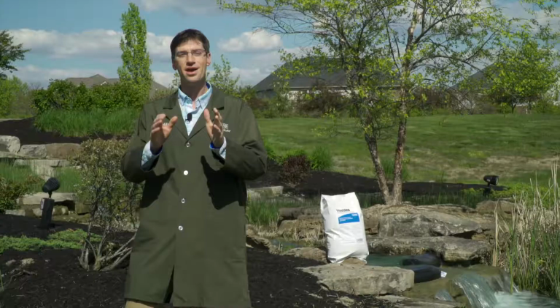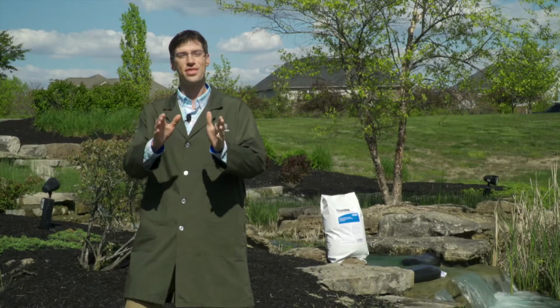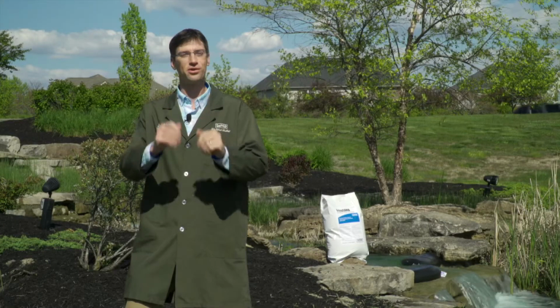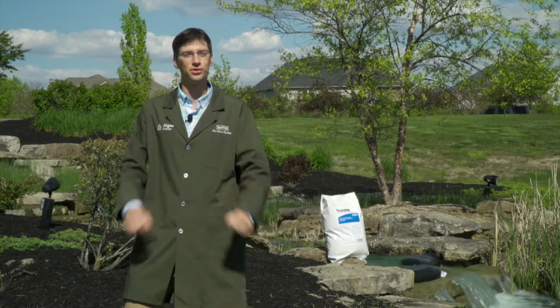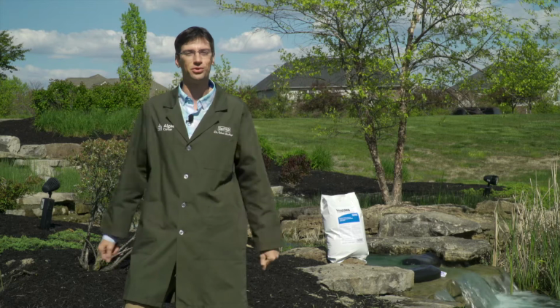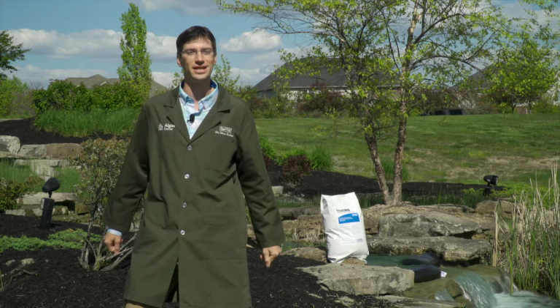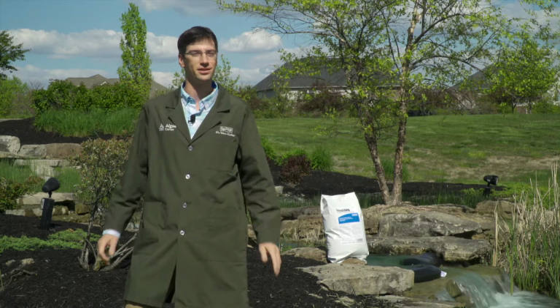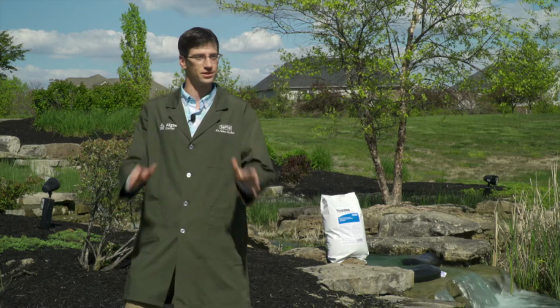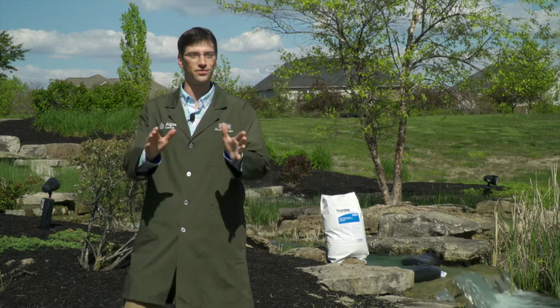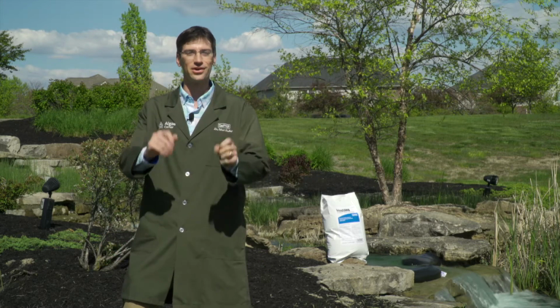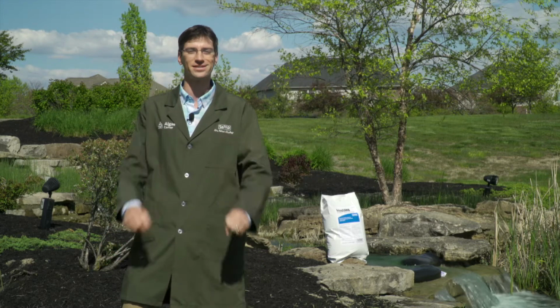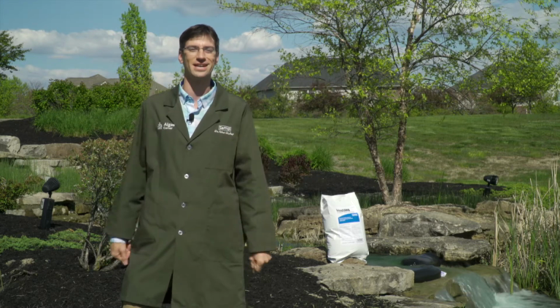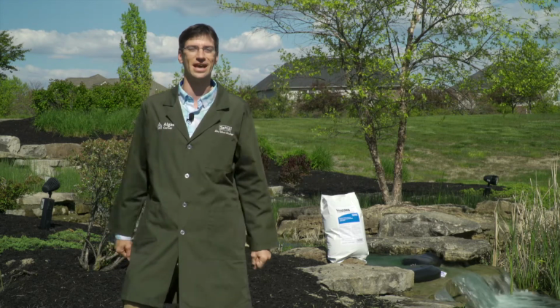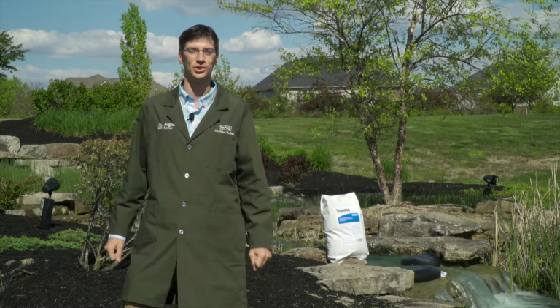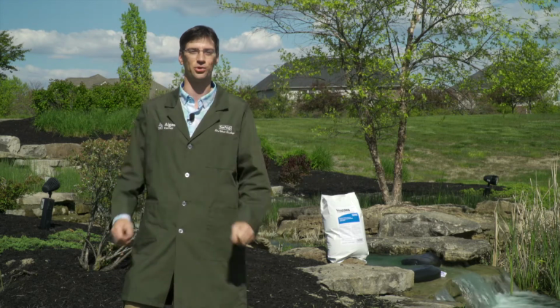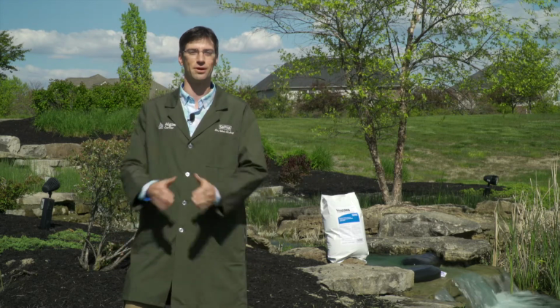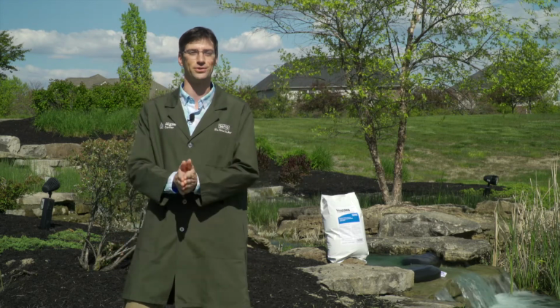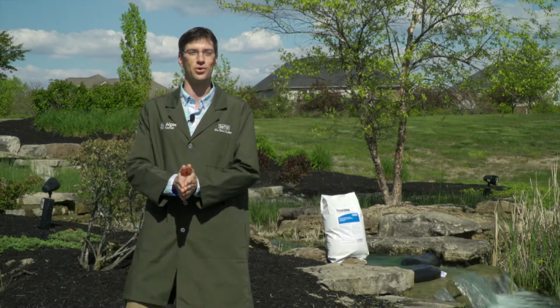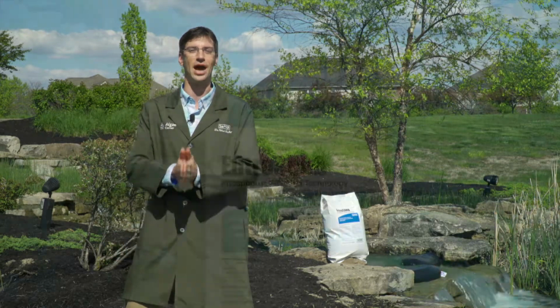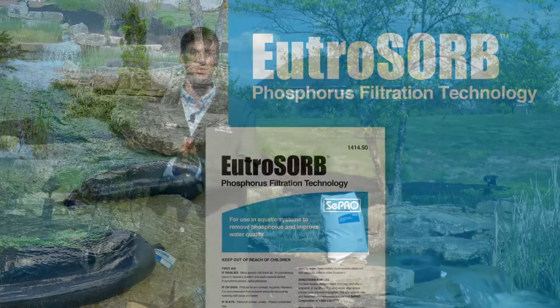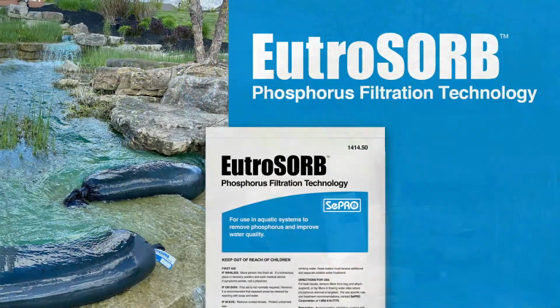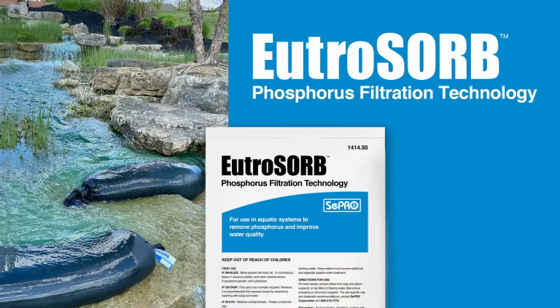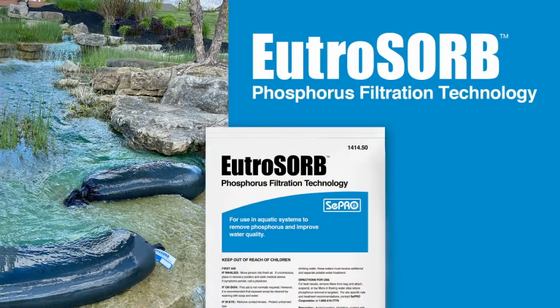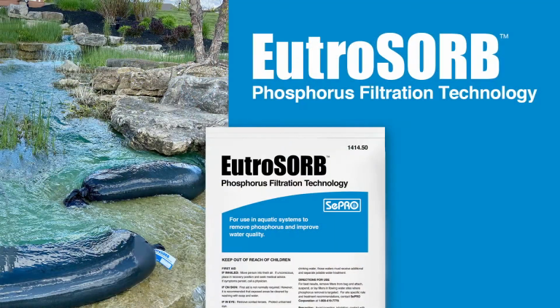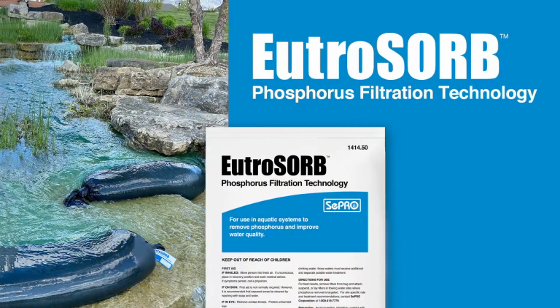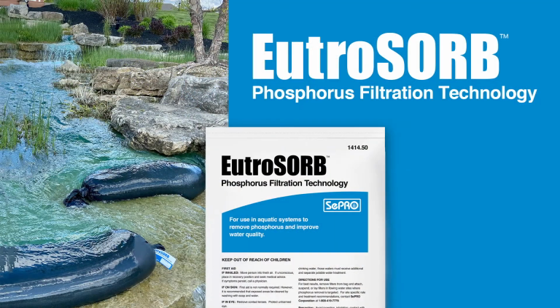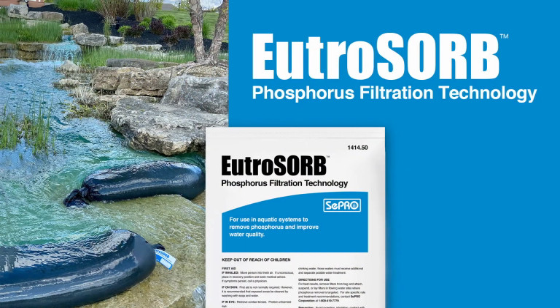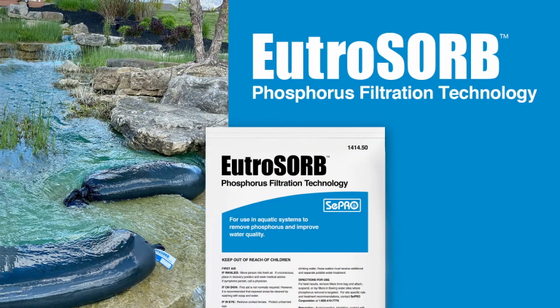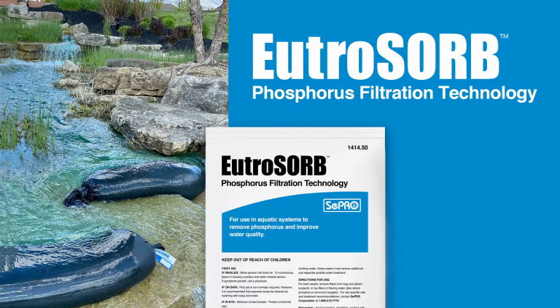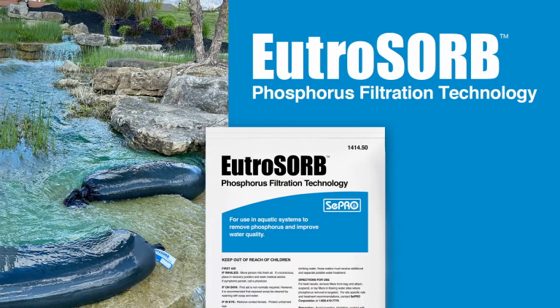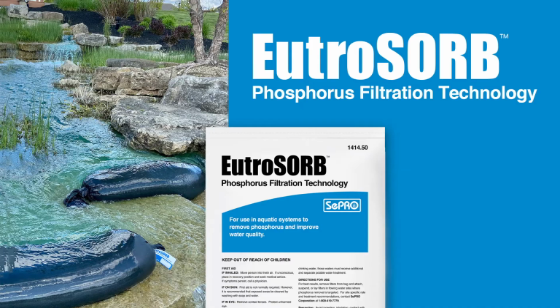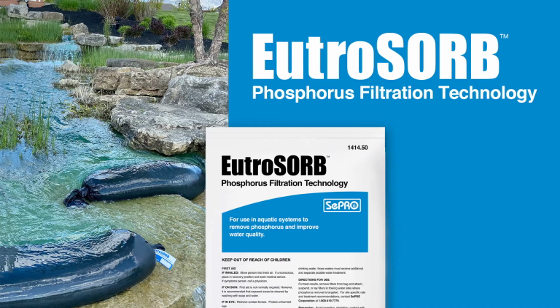Thank you for tuning in to this very exciting LG Corner episode on Utrisorb phosphorus filtration technology.